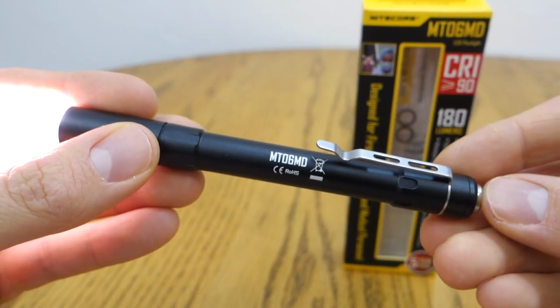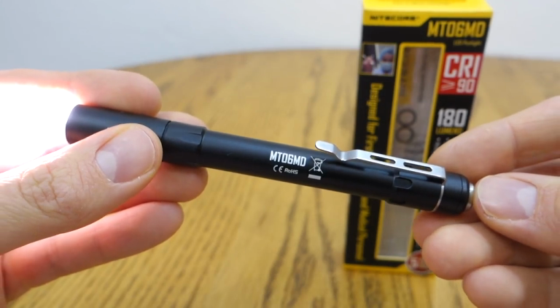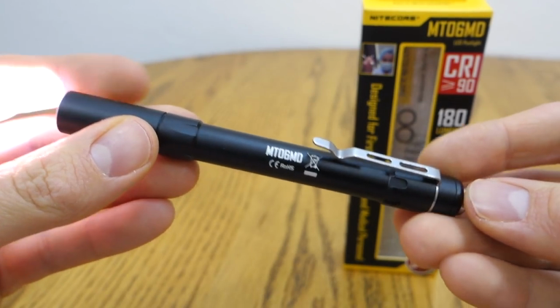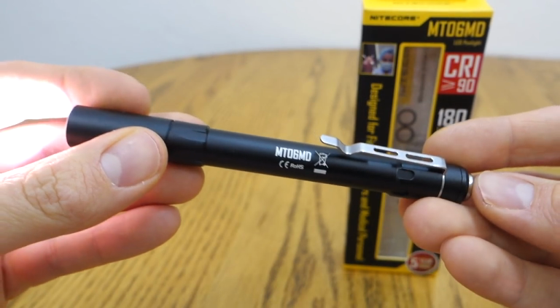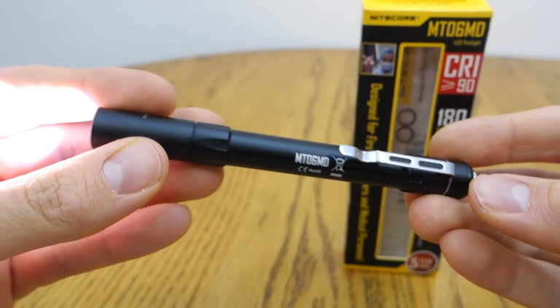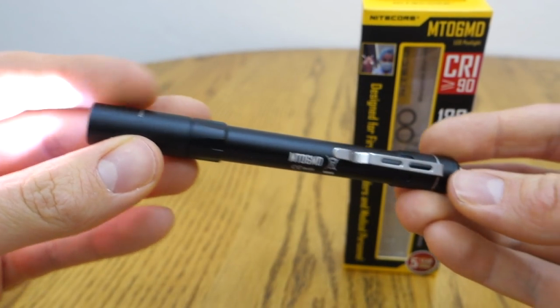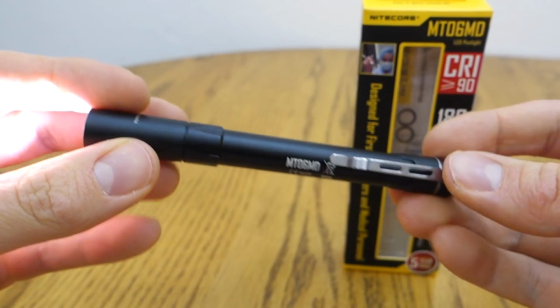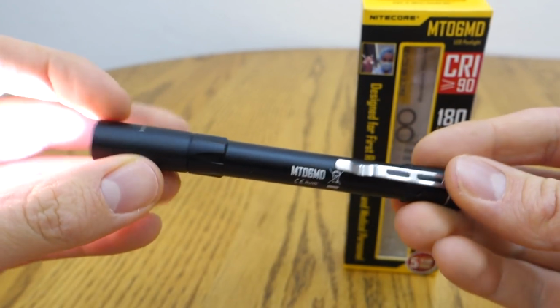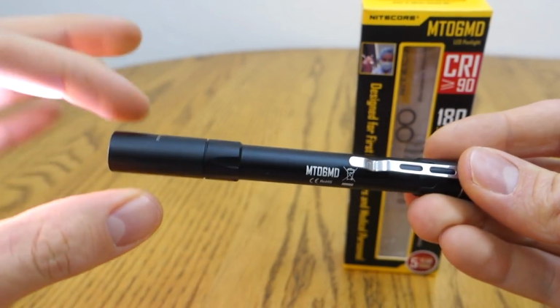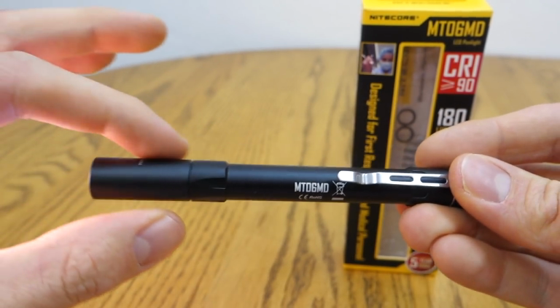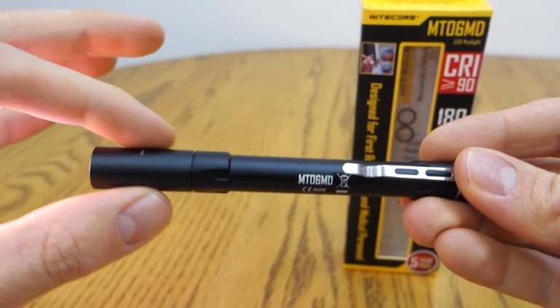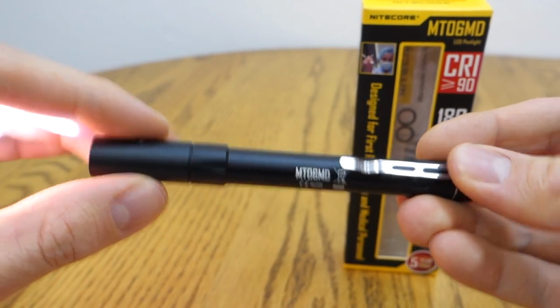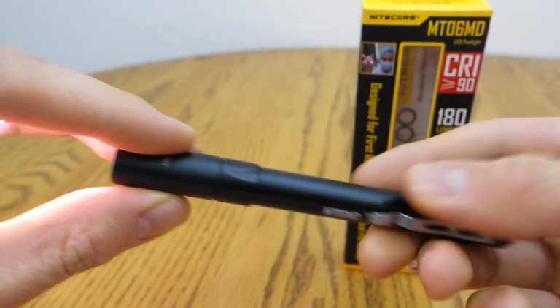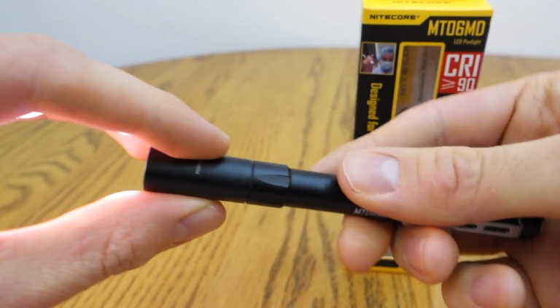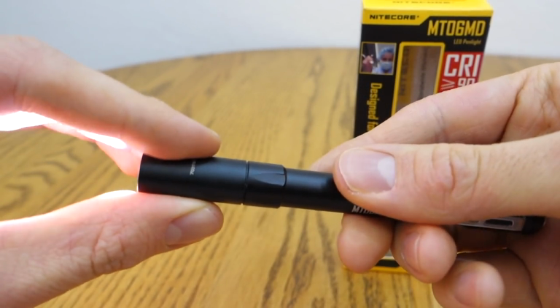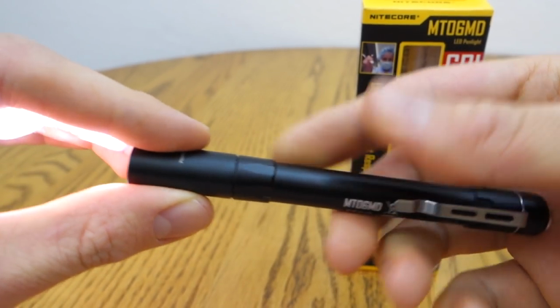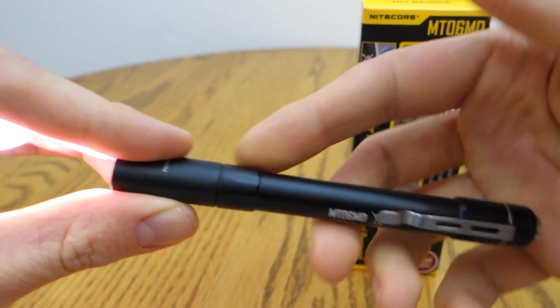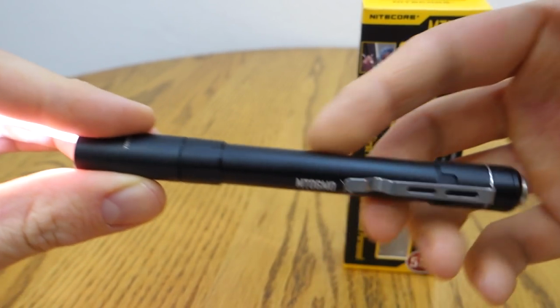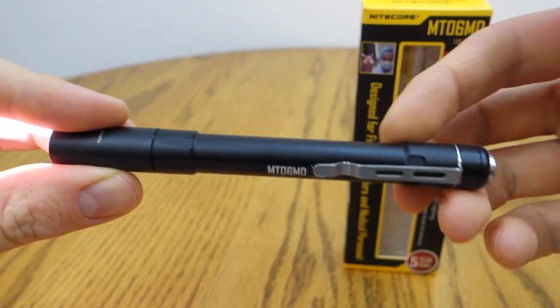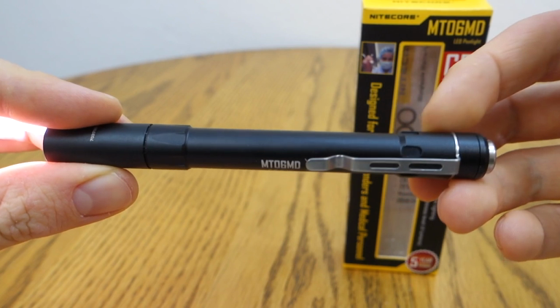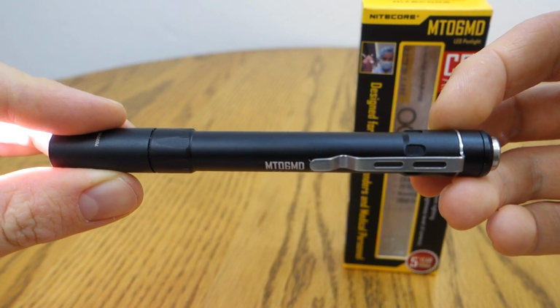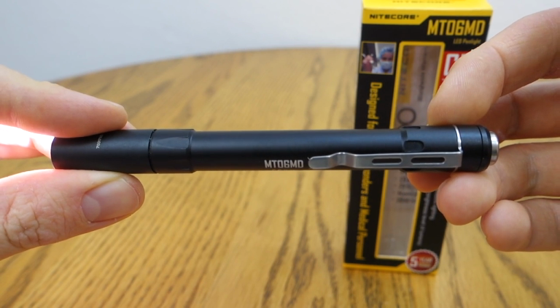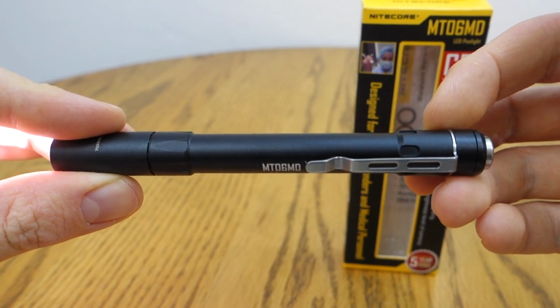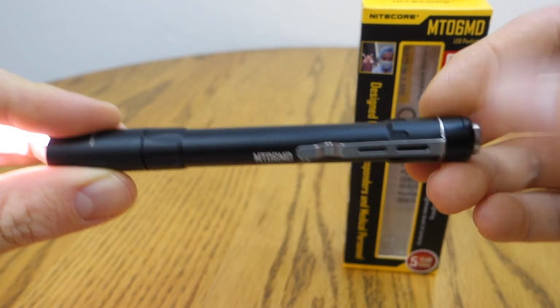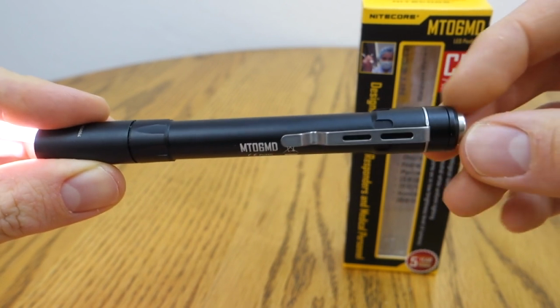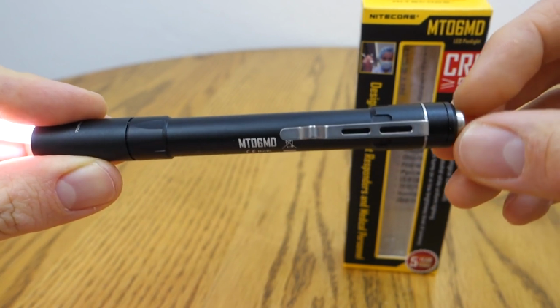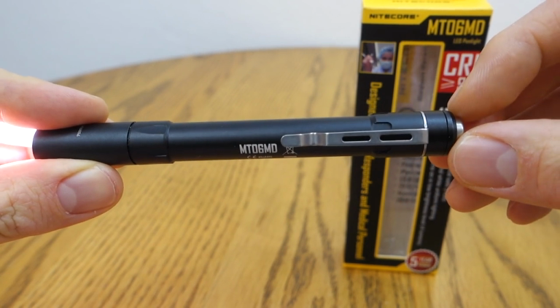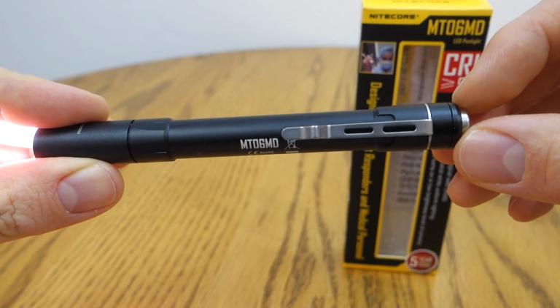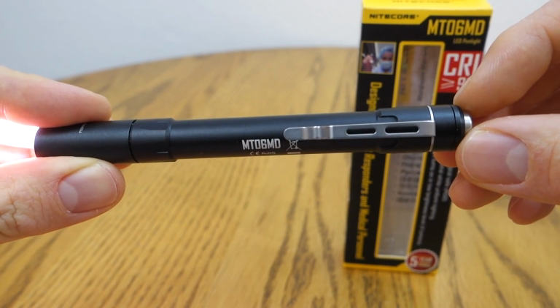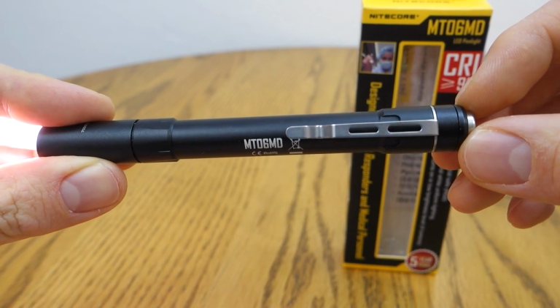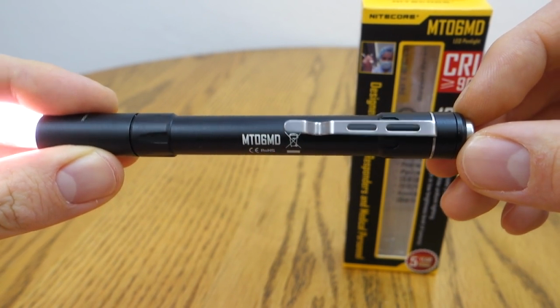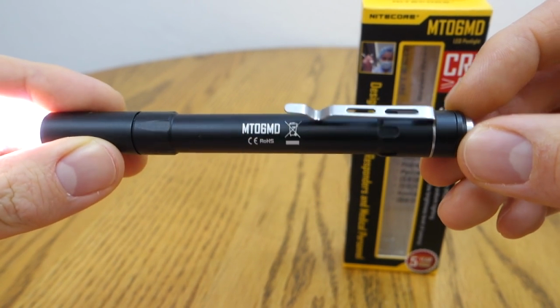Just taking a quick look at the light, we've got a head connection here, and then the body, the battery tube, and then the switch here at the end.